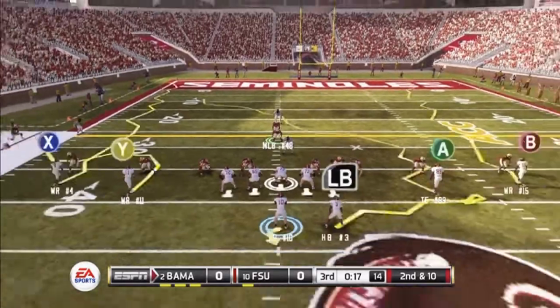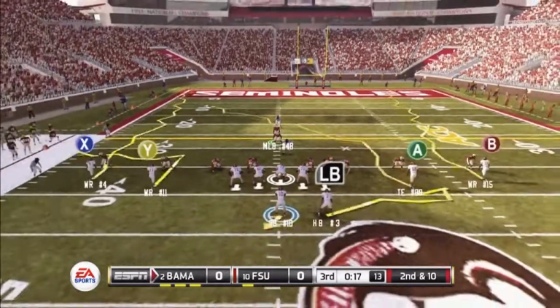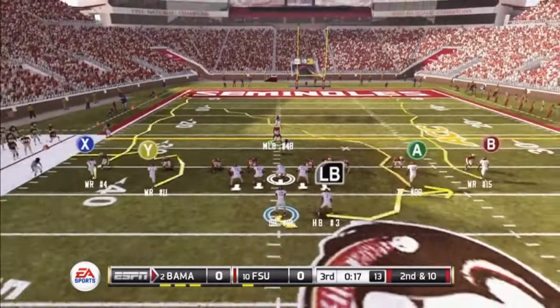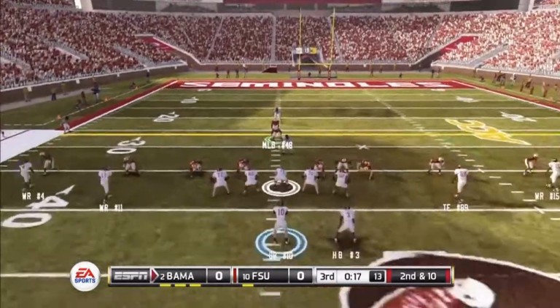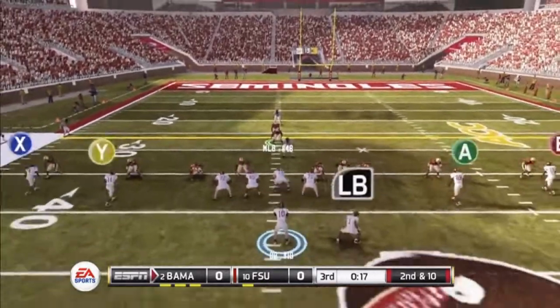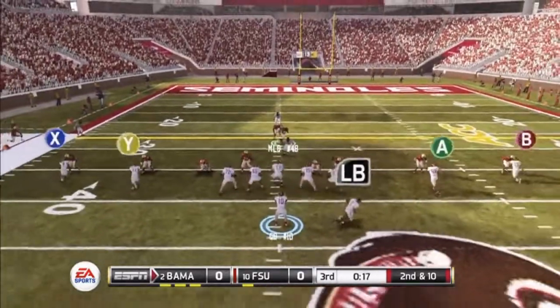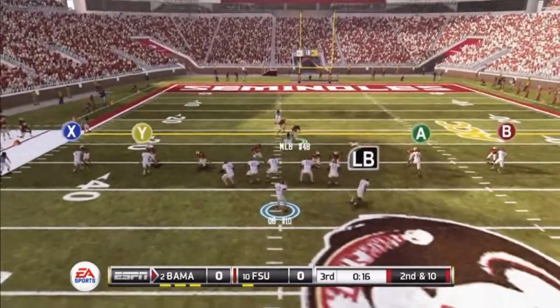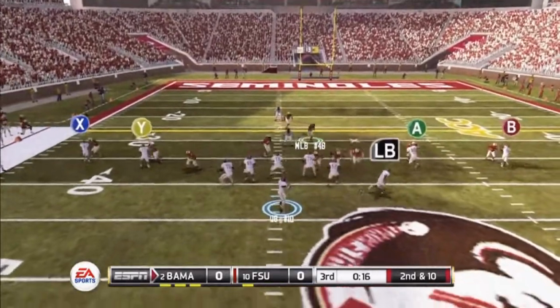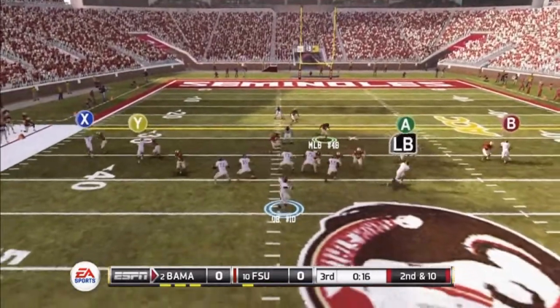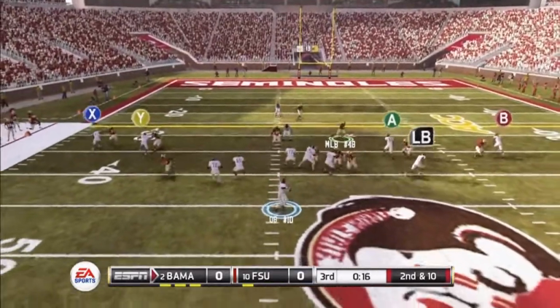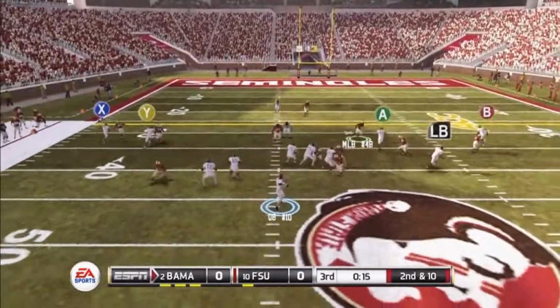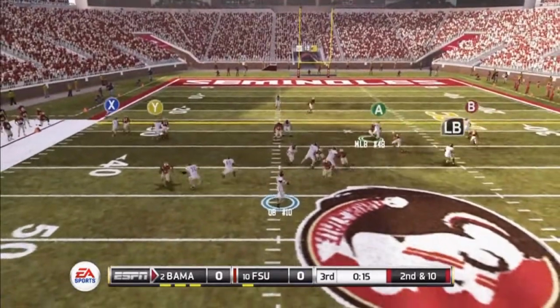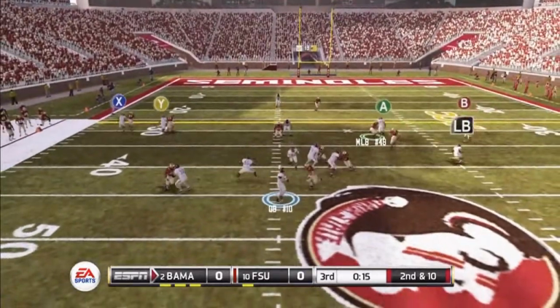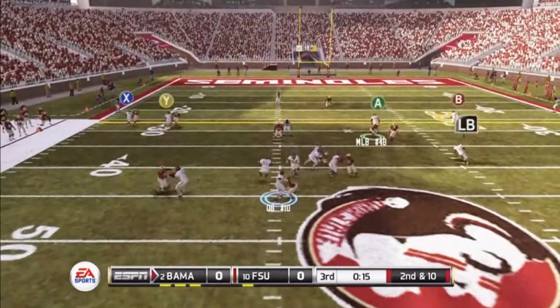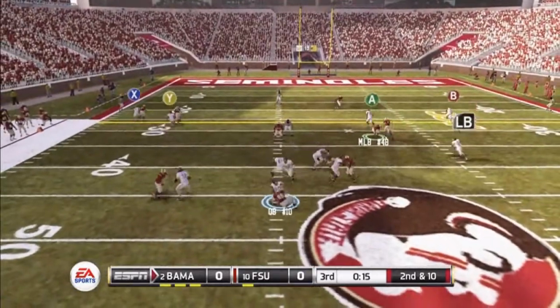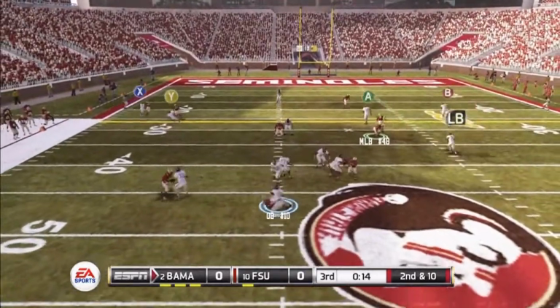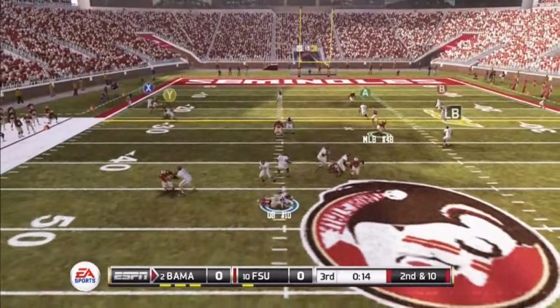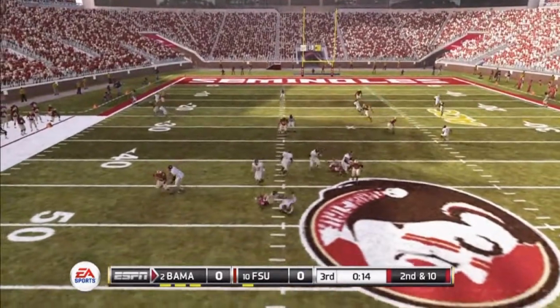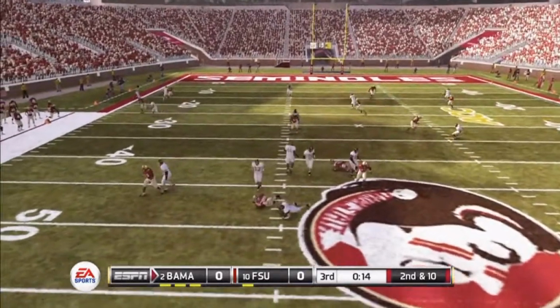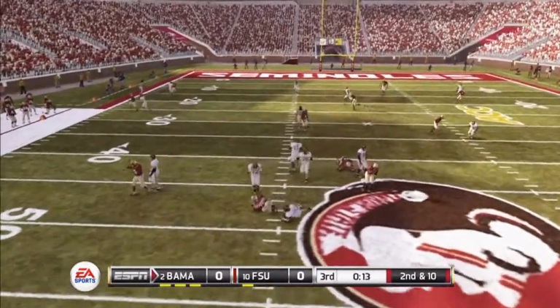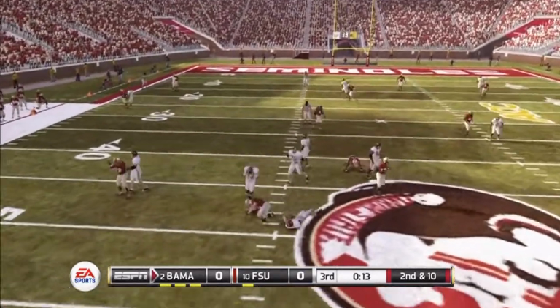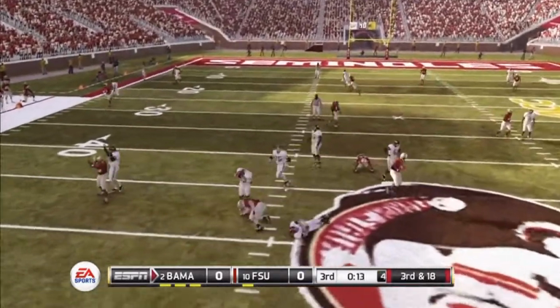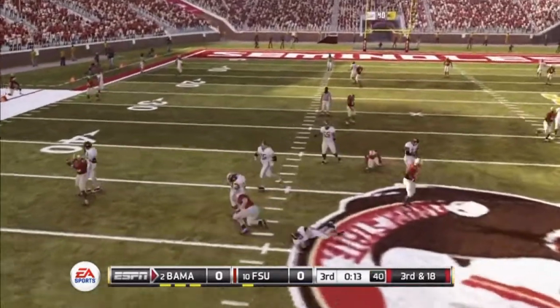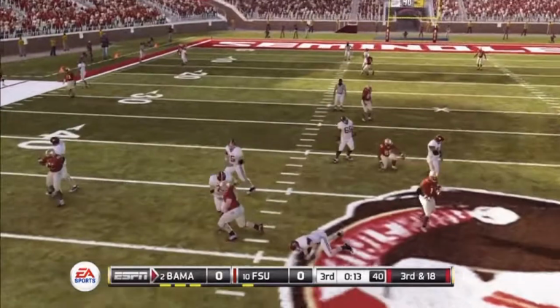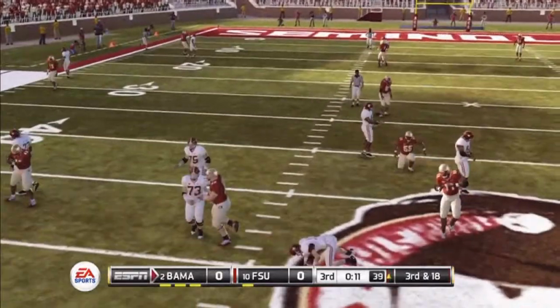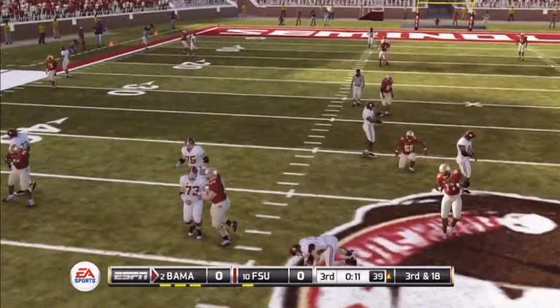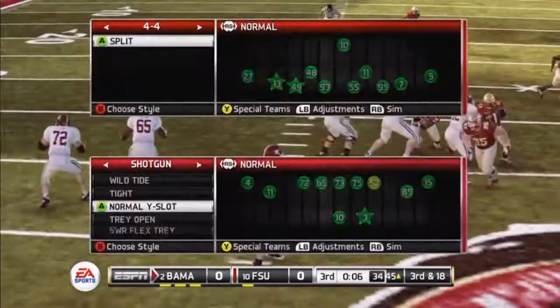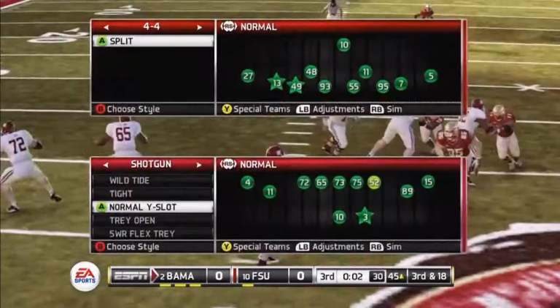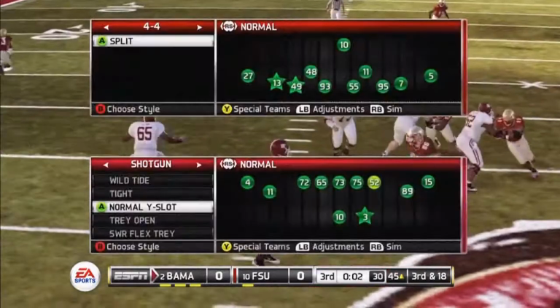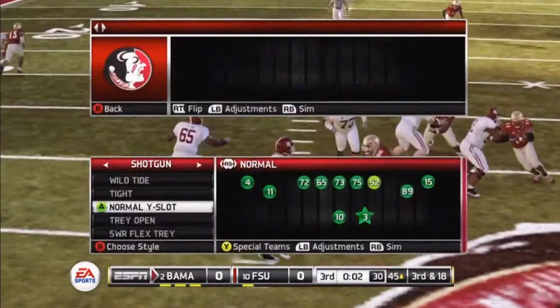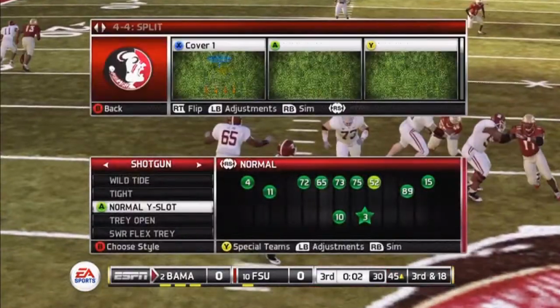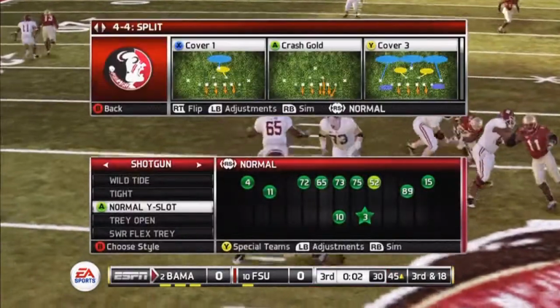And that's it. As you can see the blitz comes in for the sack. You can also do this towards the opposite way.